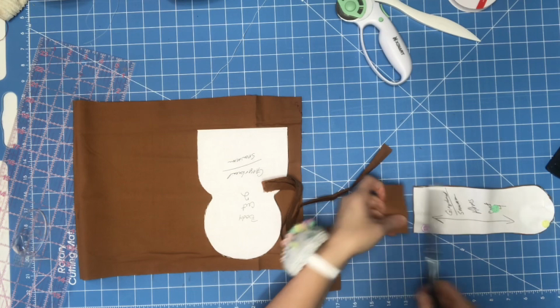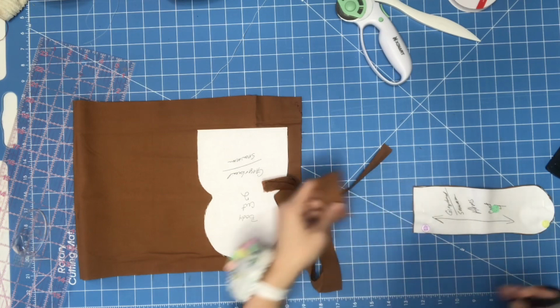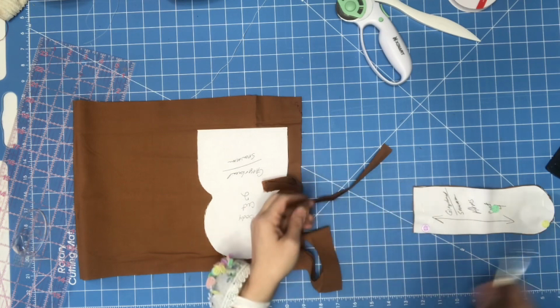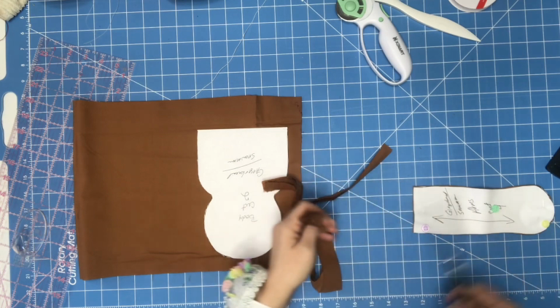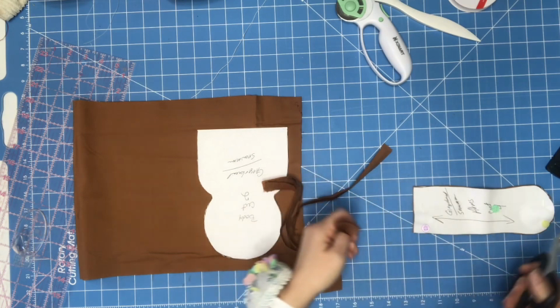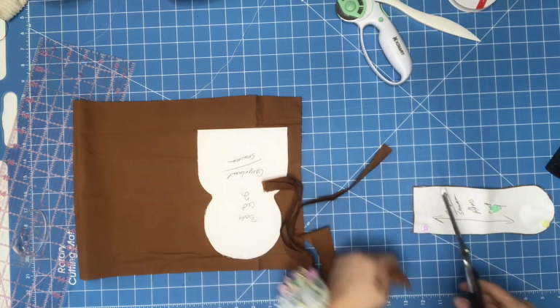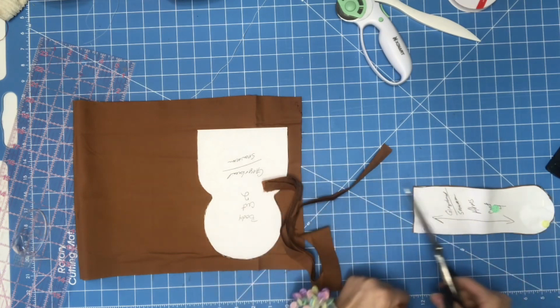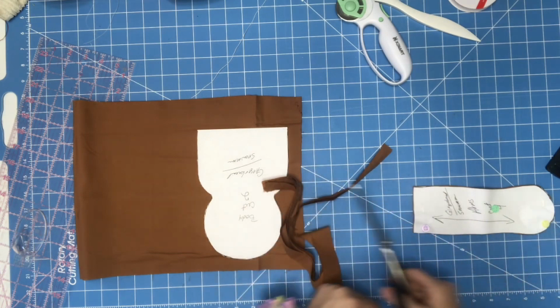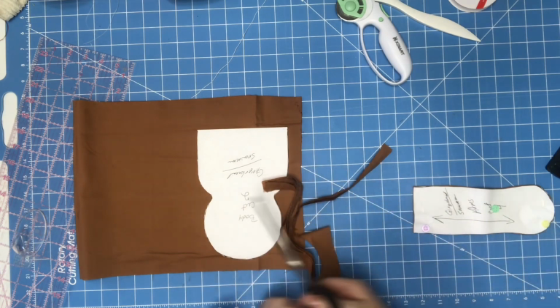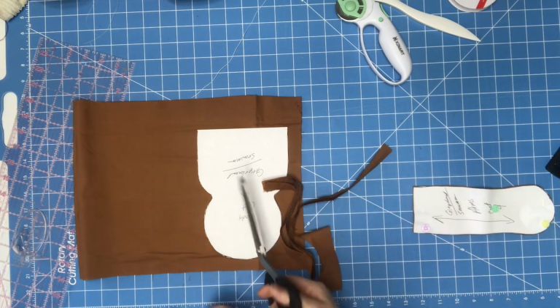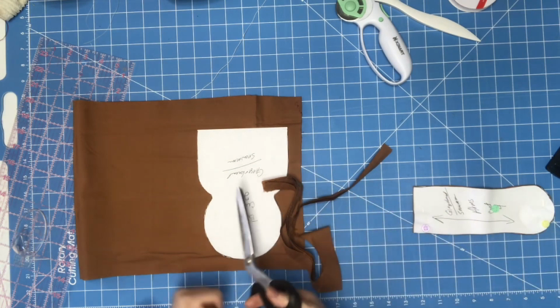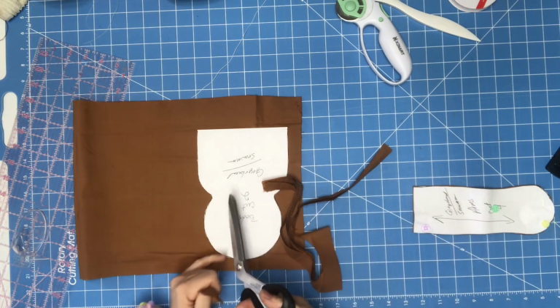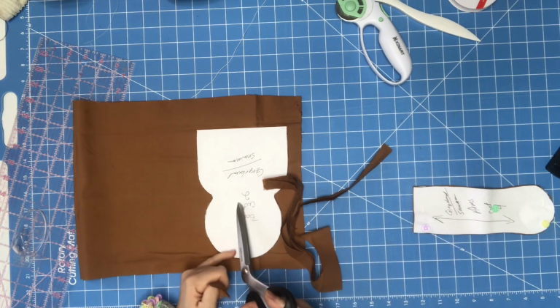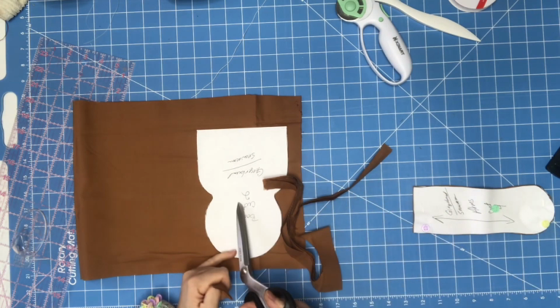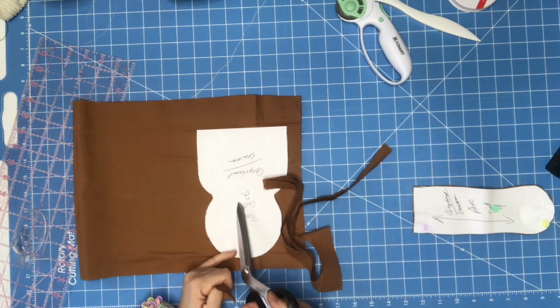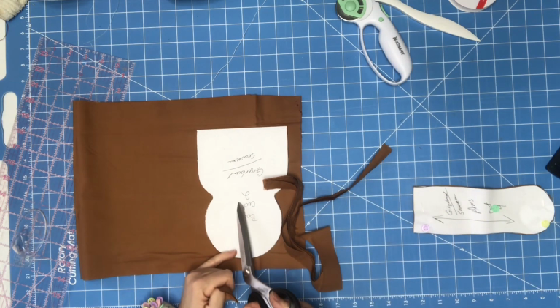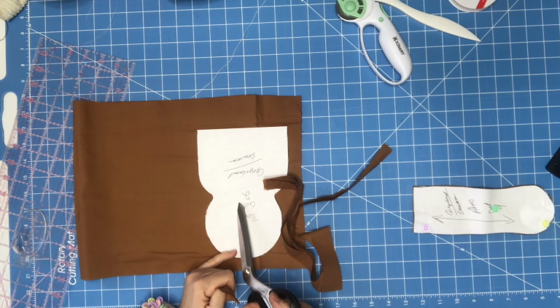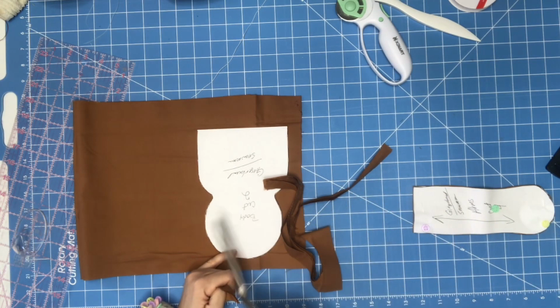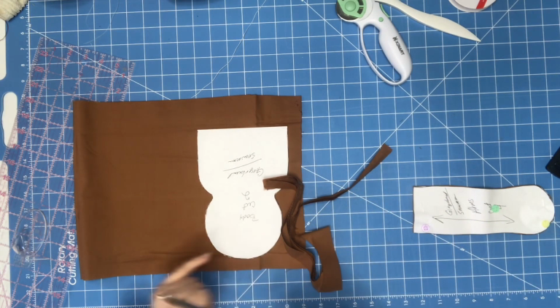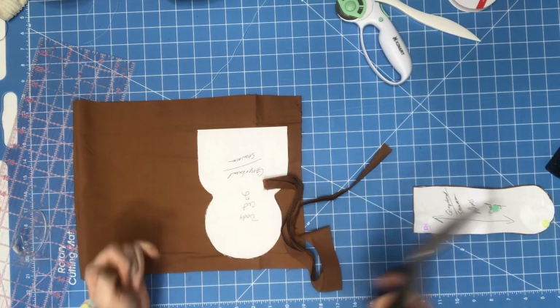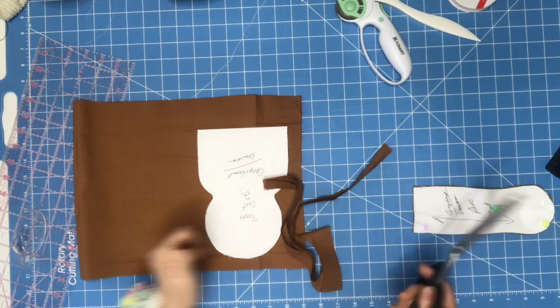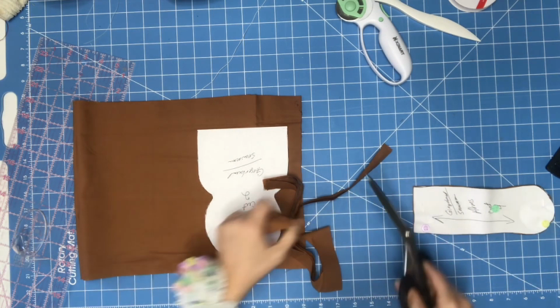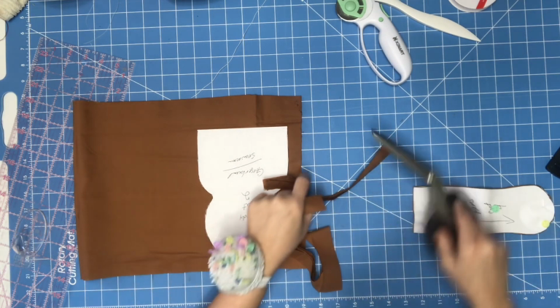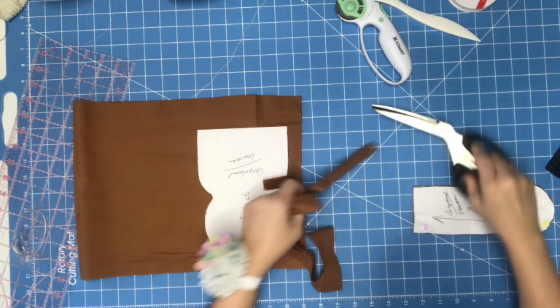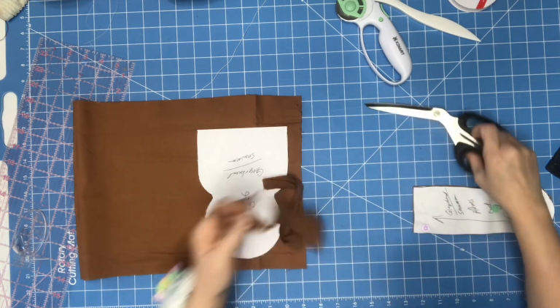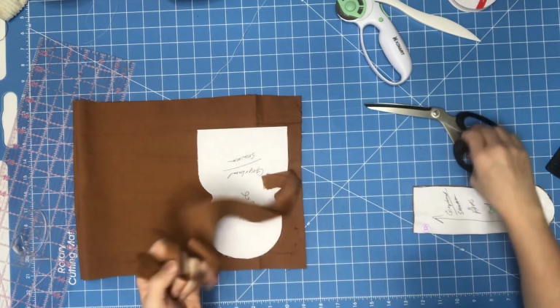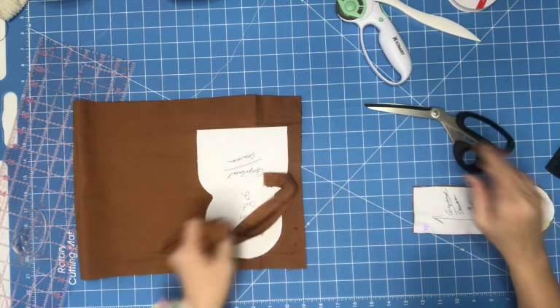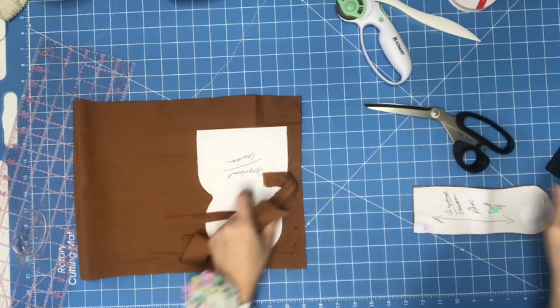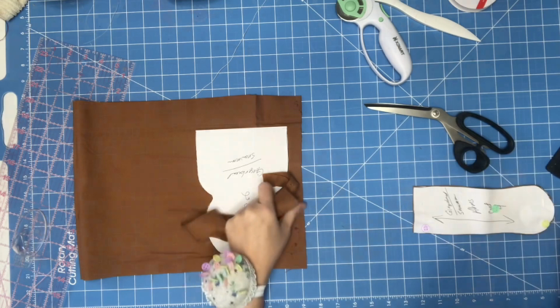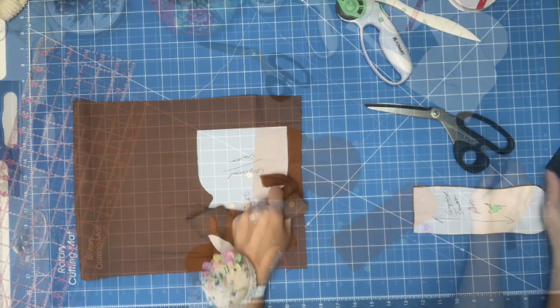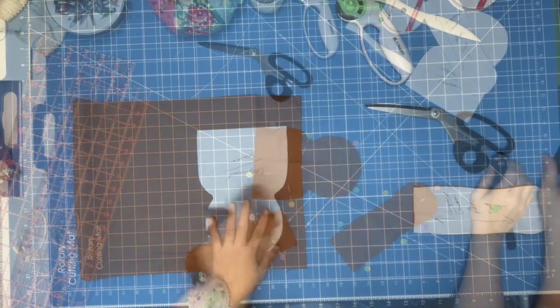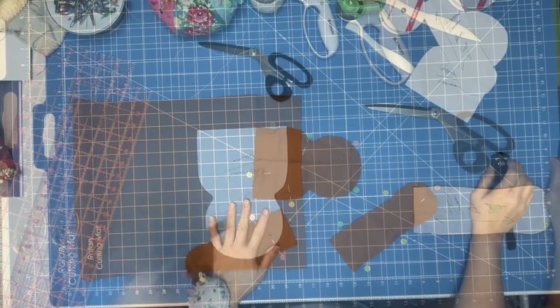Now that you've seen how I cut out a pattern, I'm going to do the exact same thing to this one — but you don't have to watch, so I'll be back.